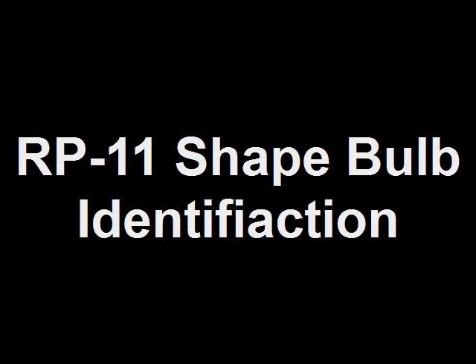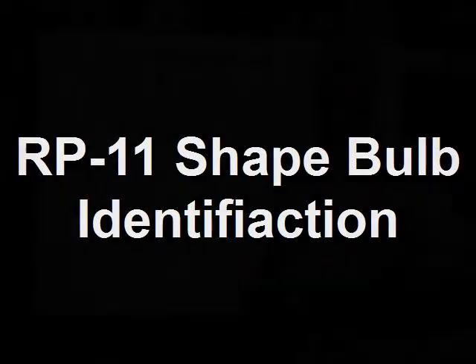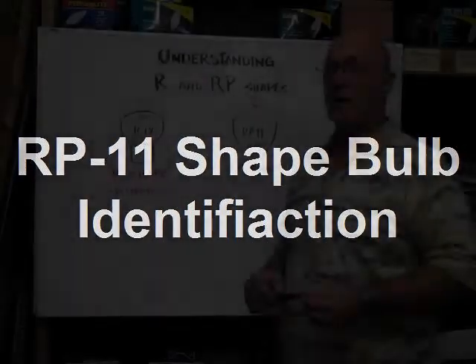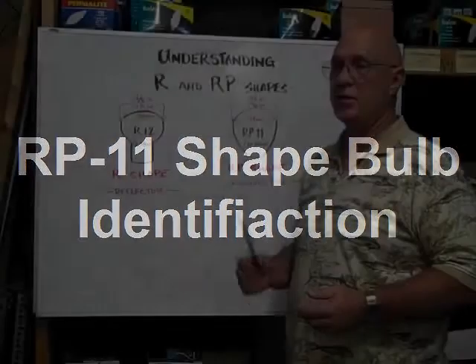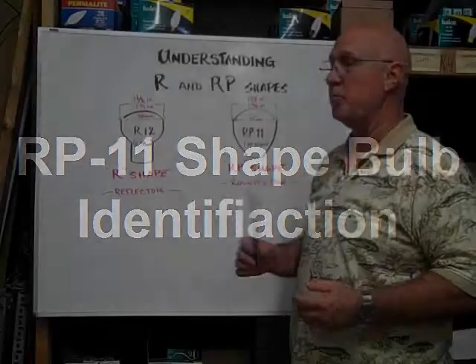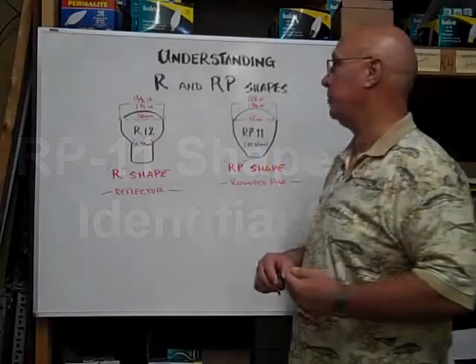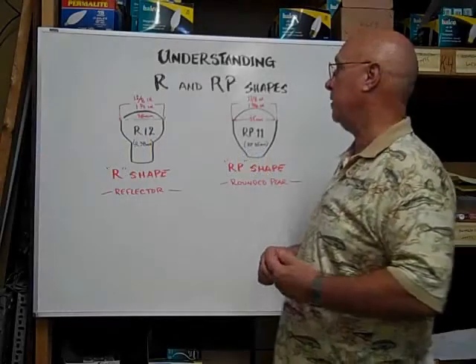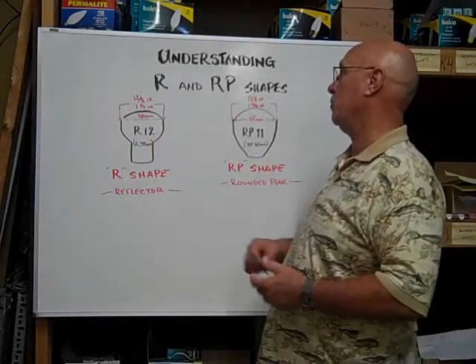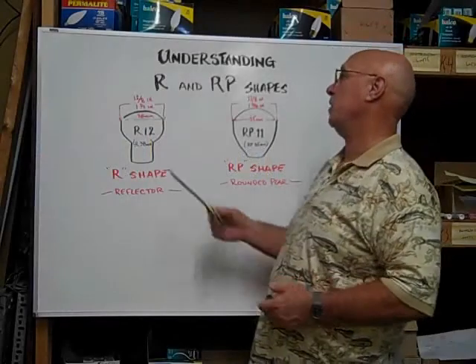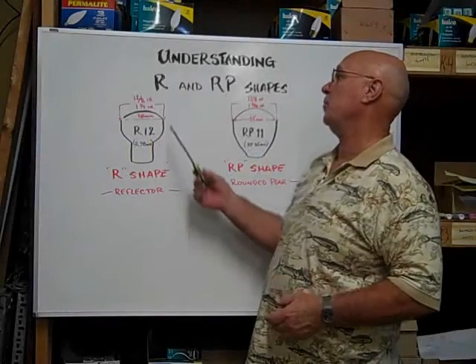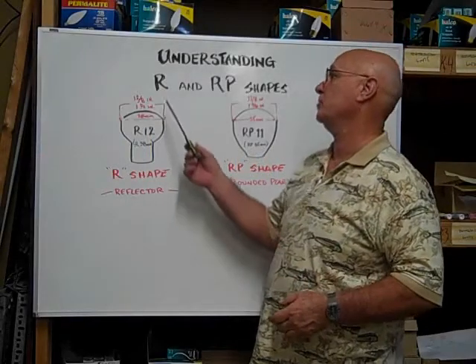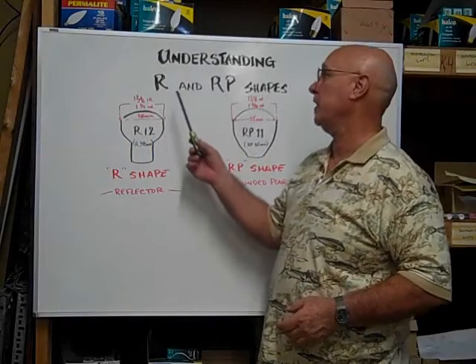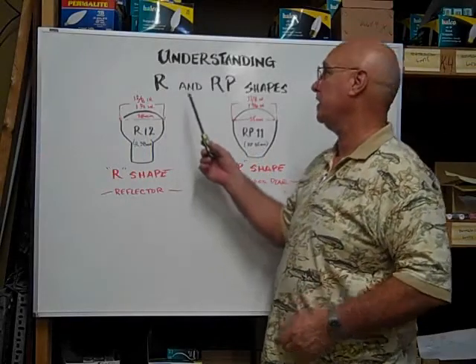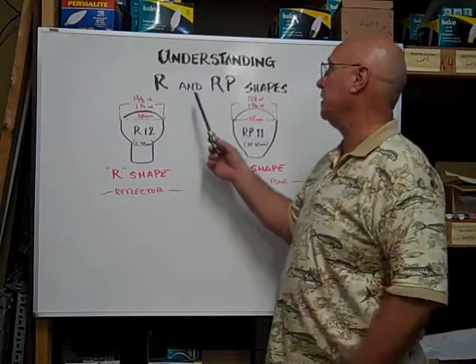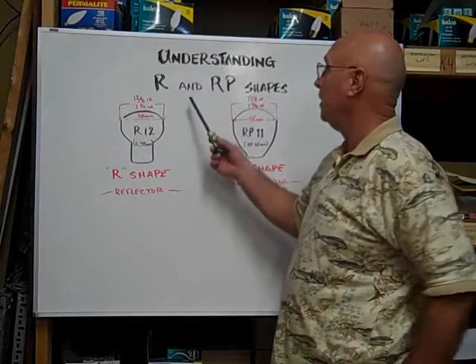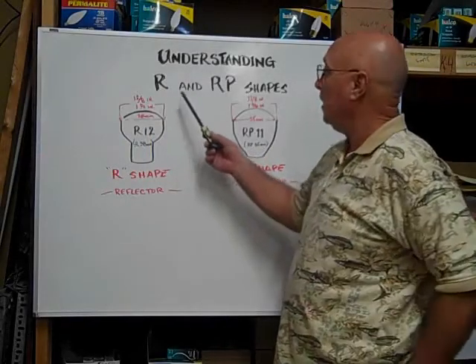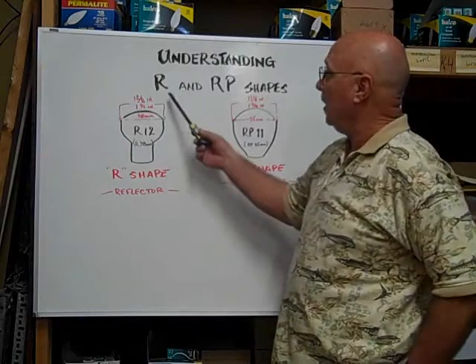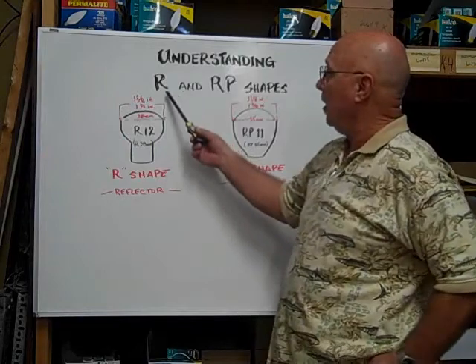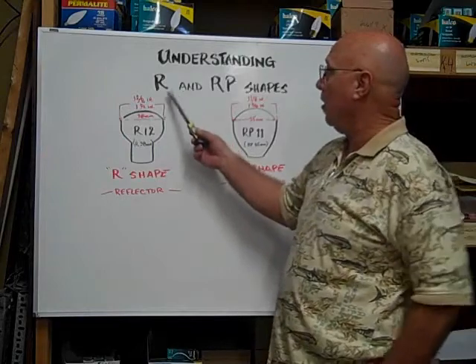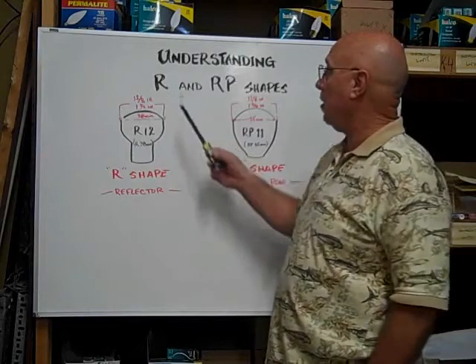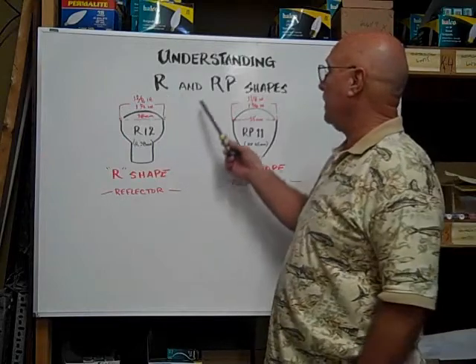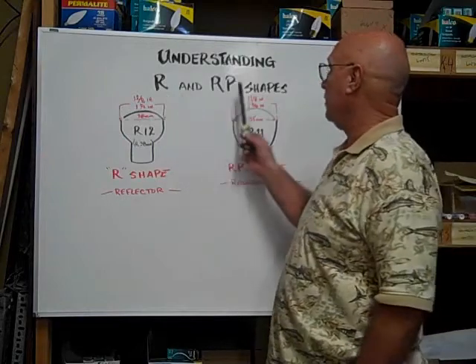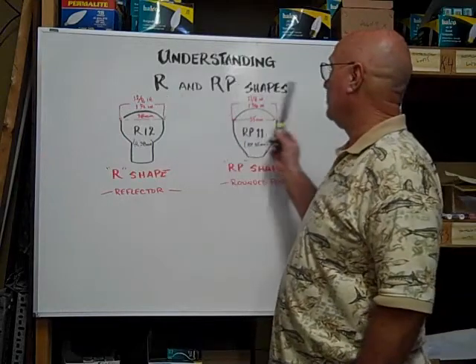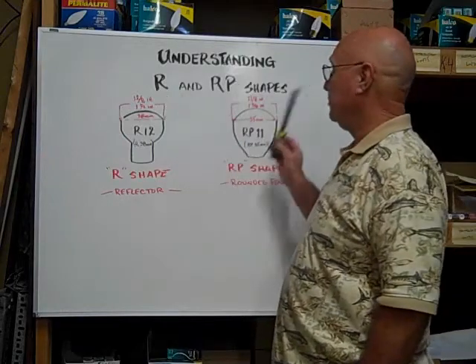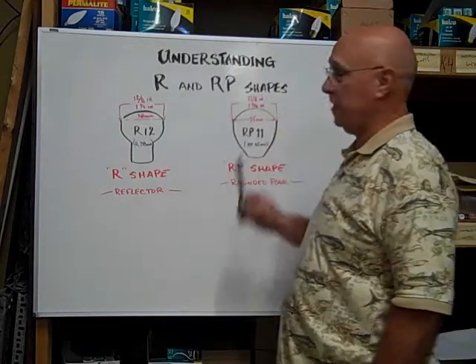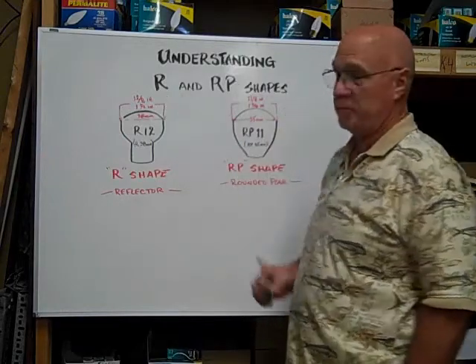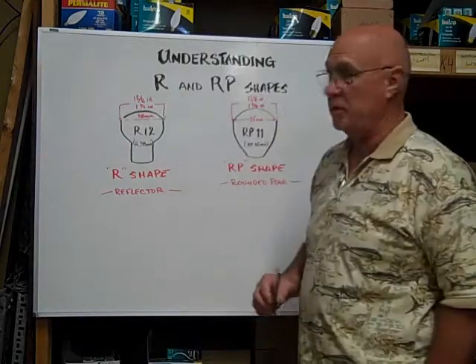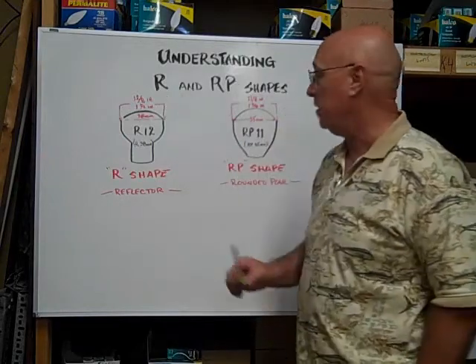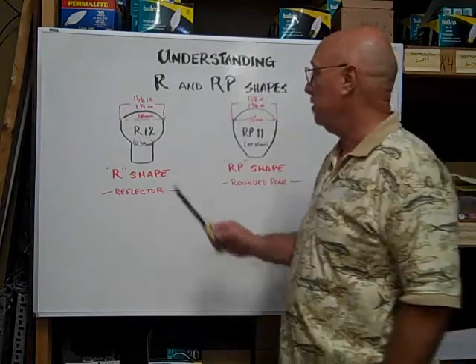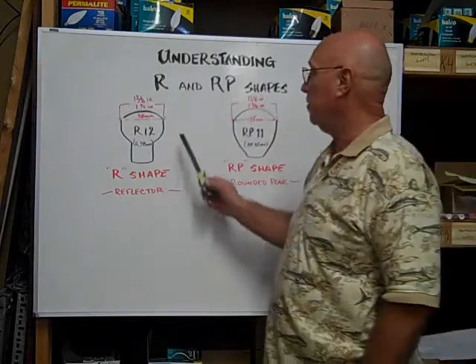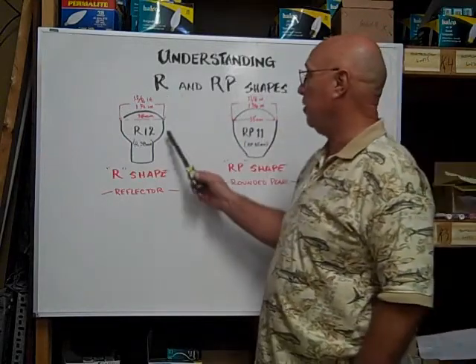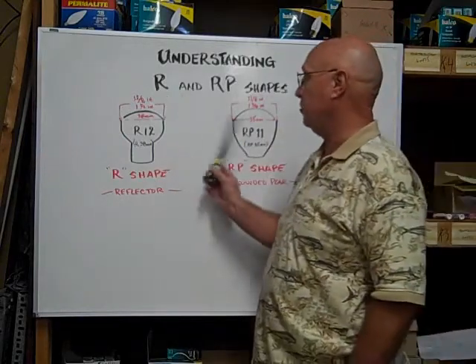Hi, here at Bulb Town we want to help you understand R and RT shaped bulbs.